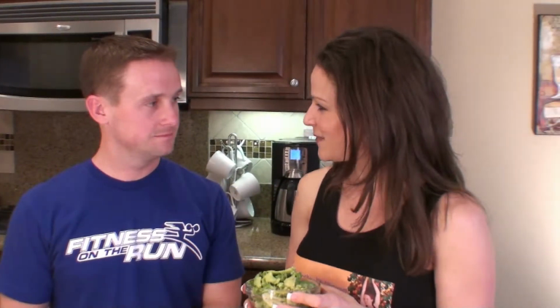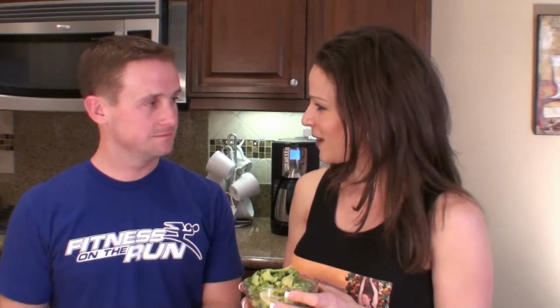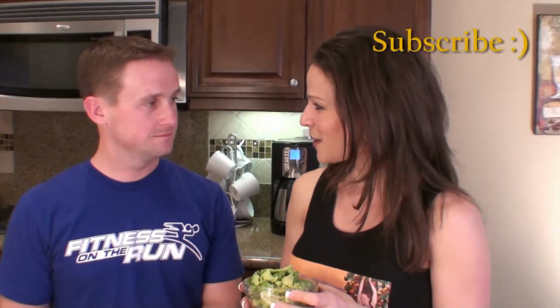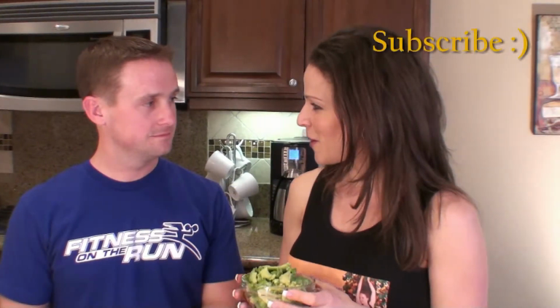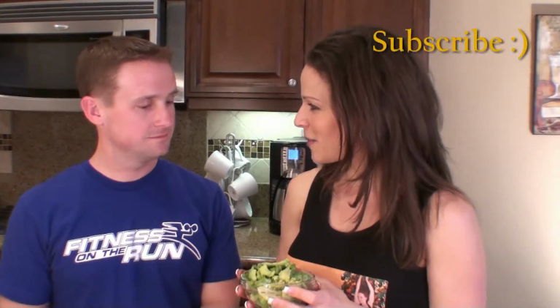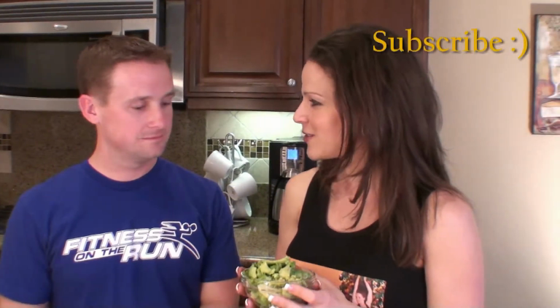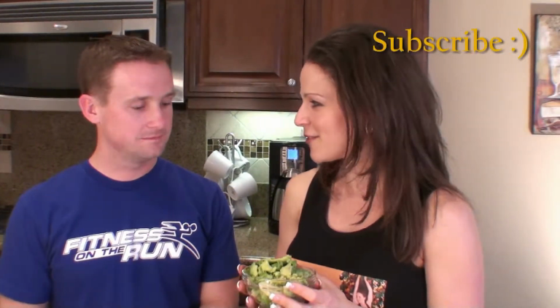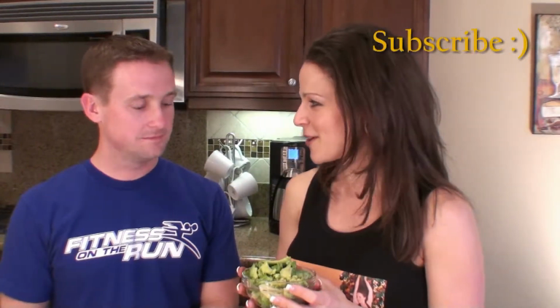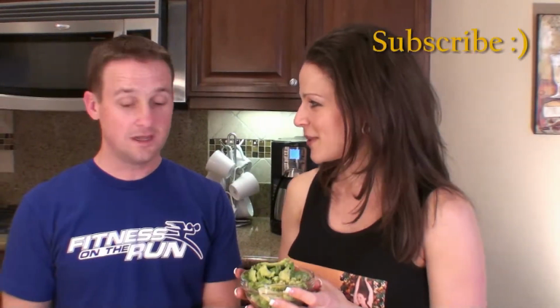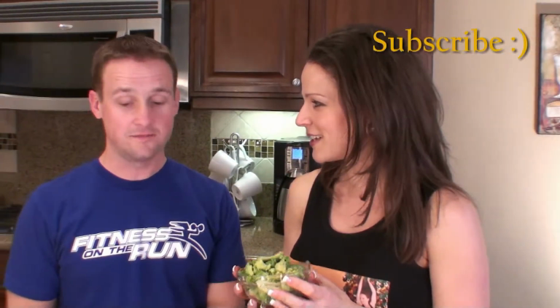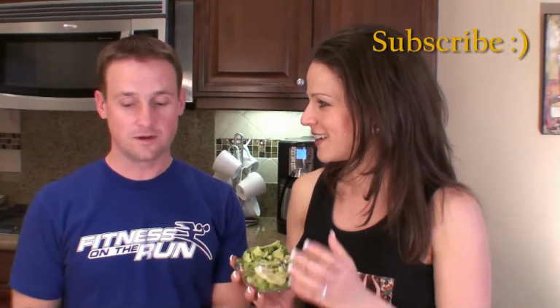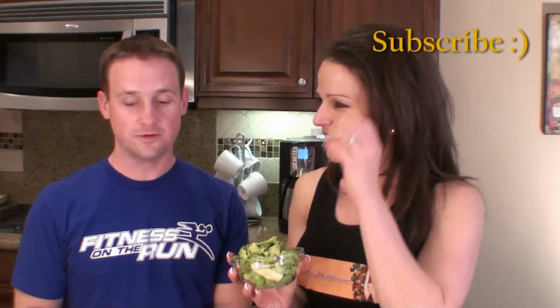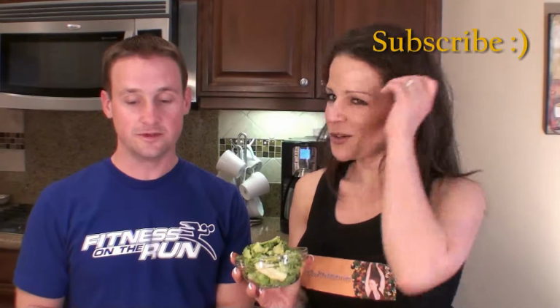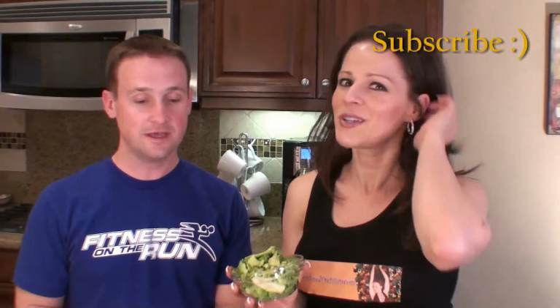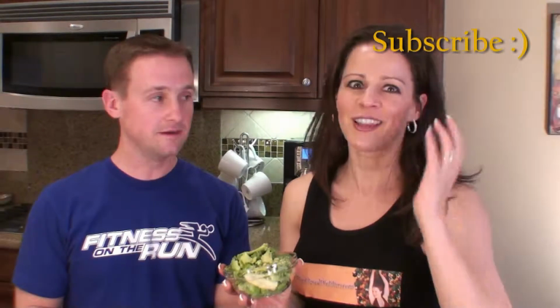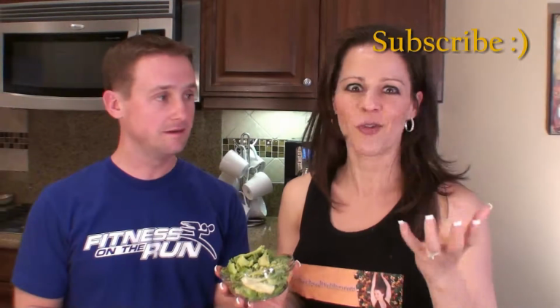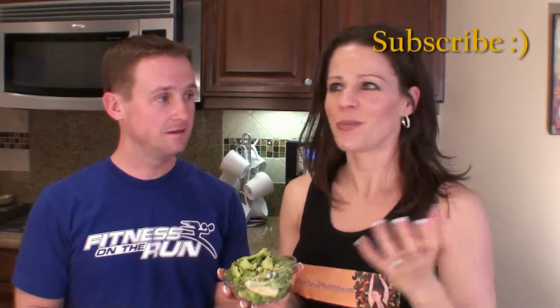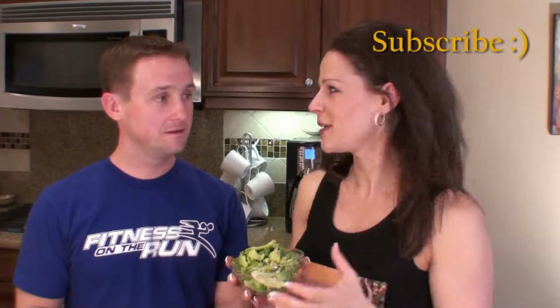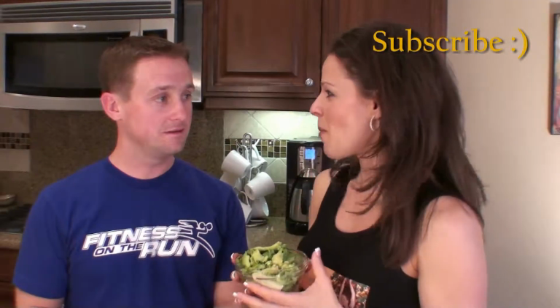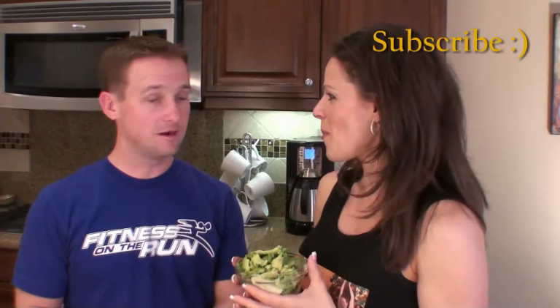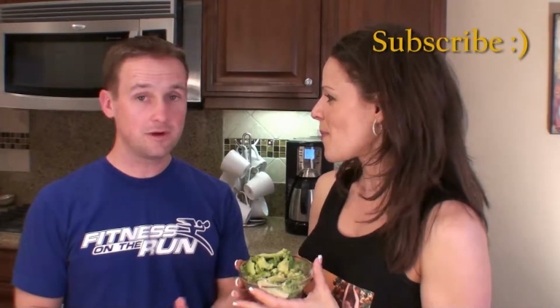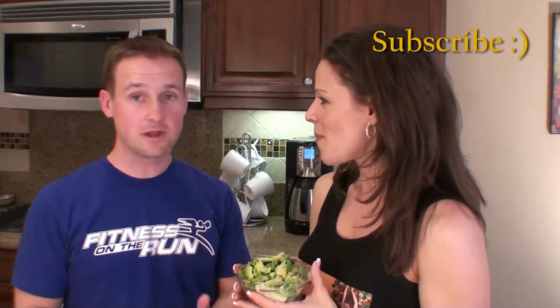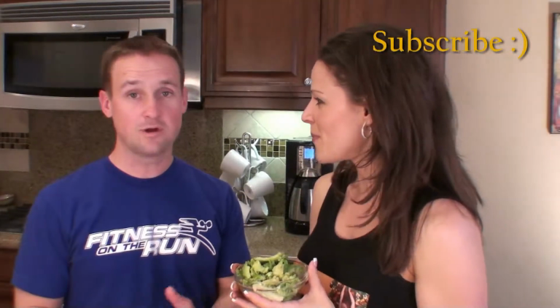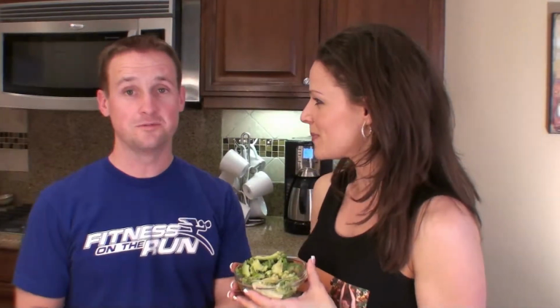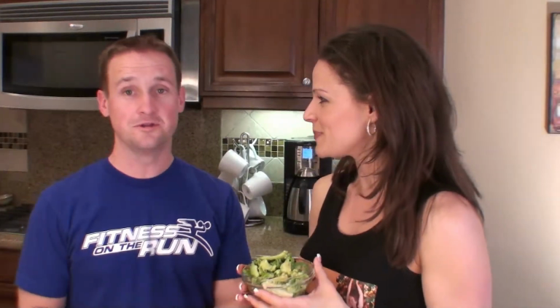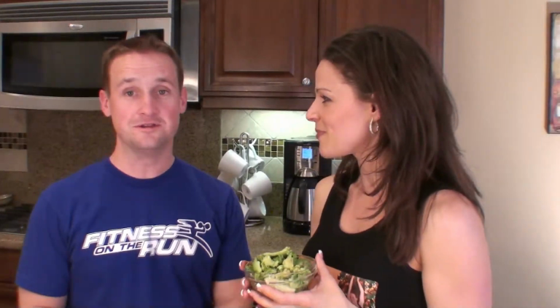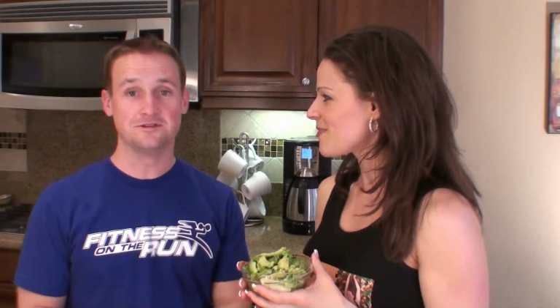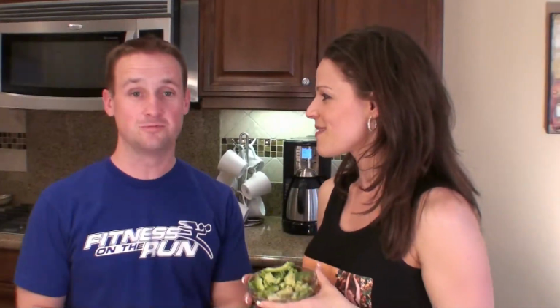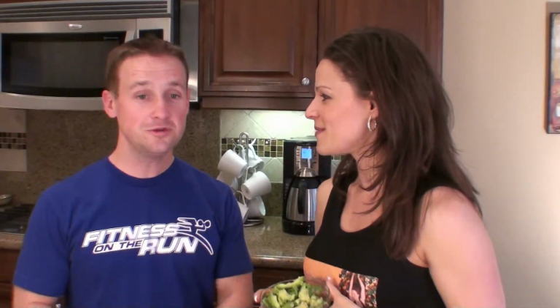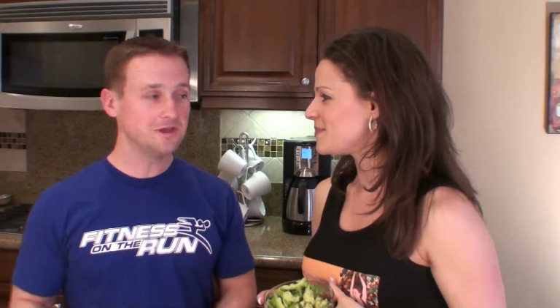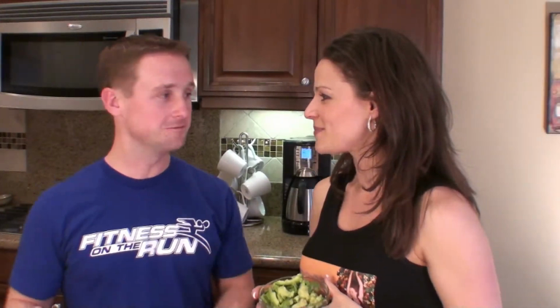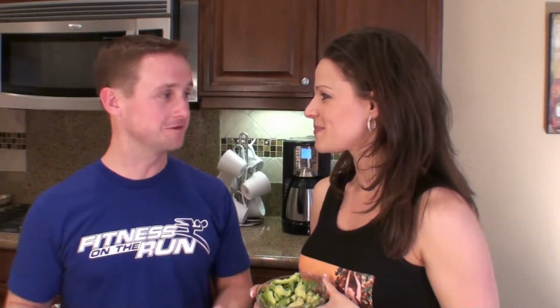Want to talk about guacamole? Do you love guacamole? I love guacamole. Who doesn't love guacamole? The hard part about guacamole is what do you eat it with?